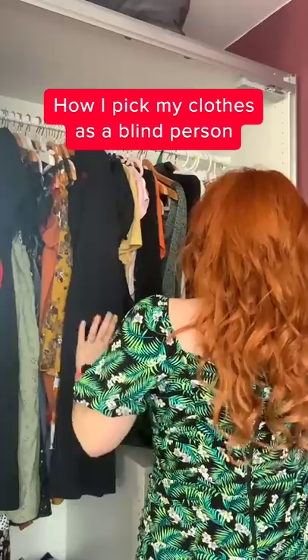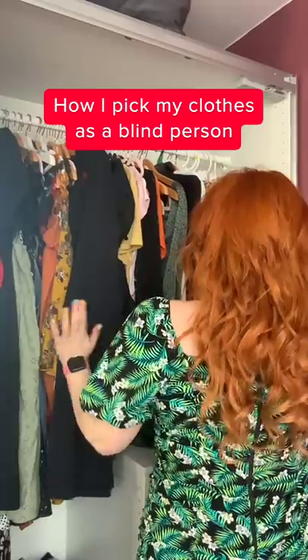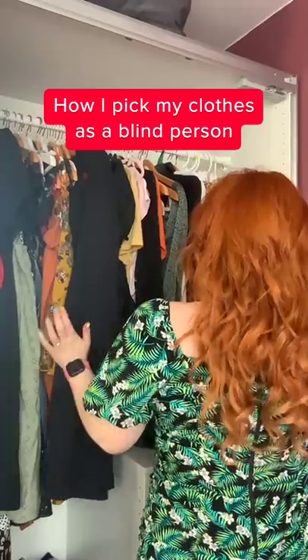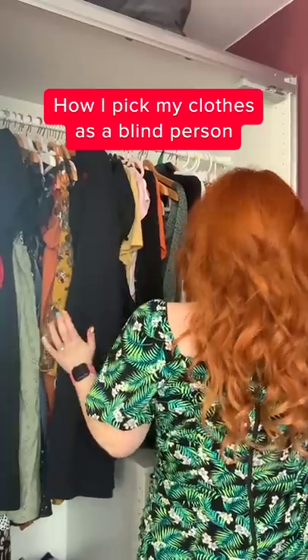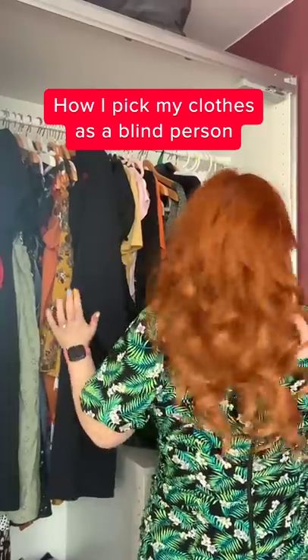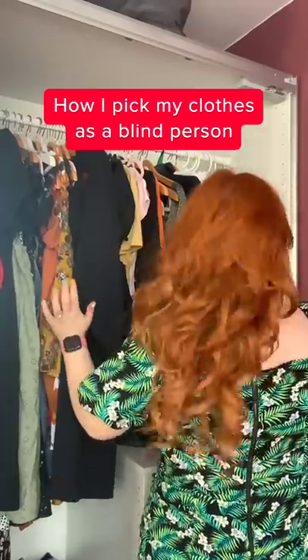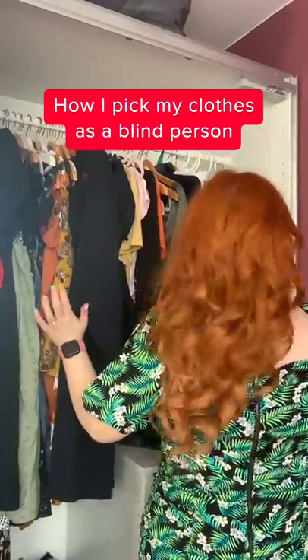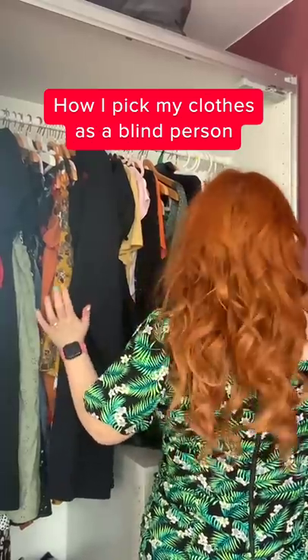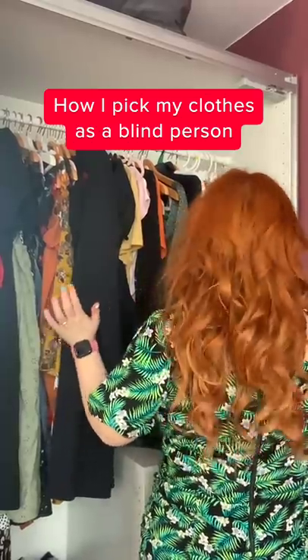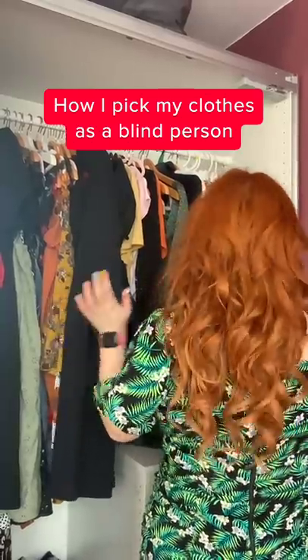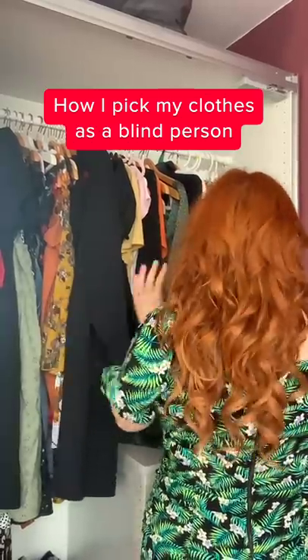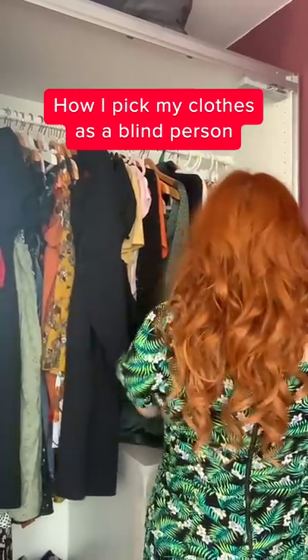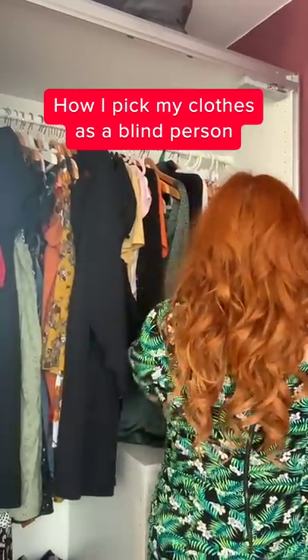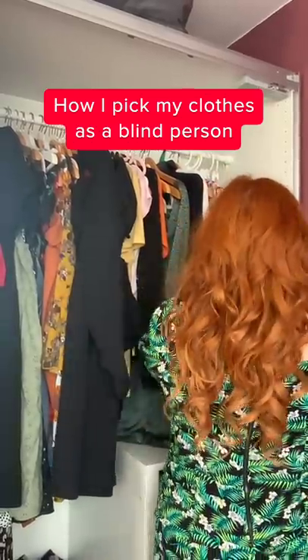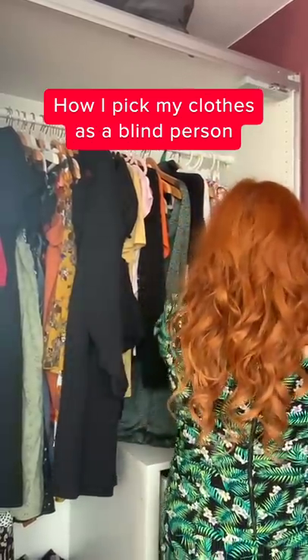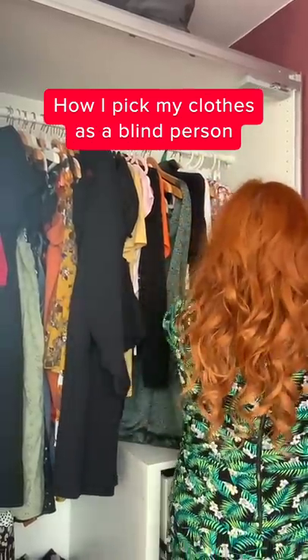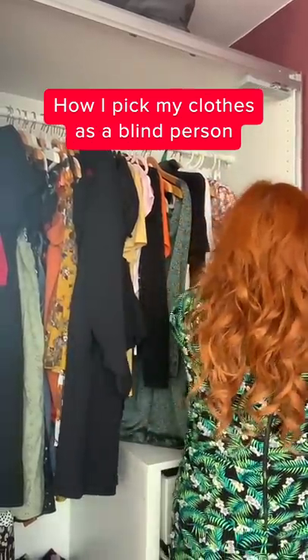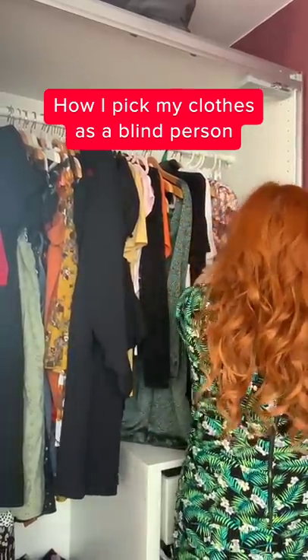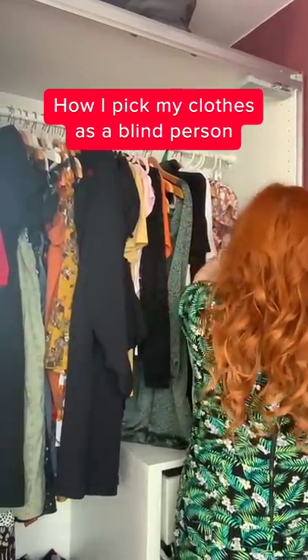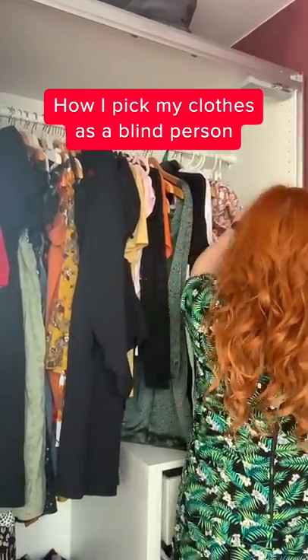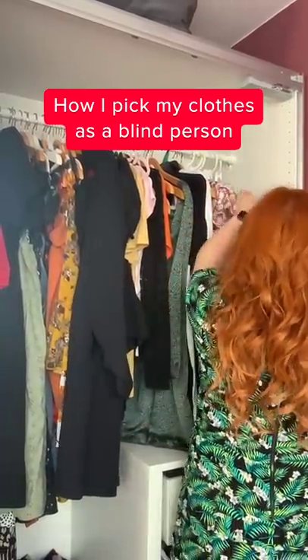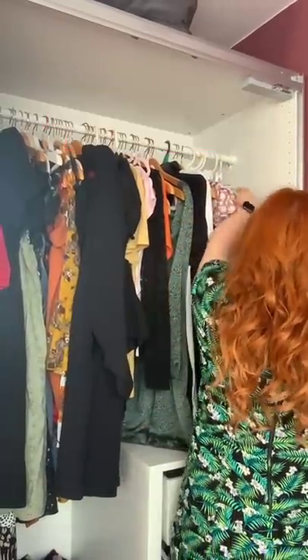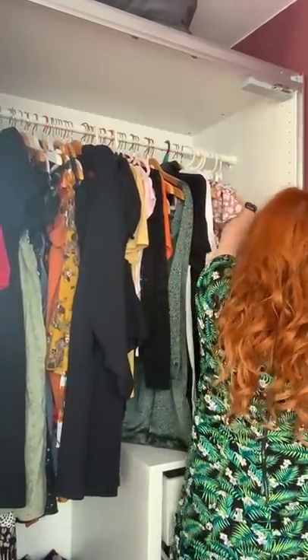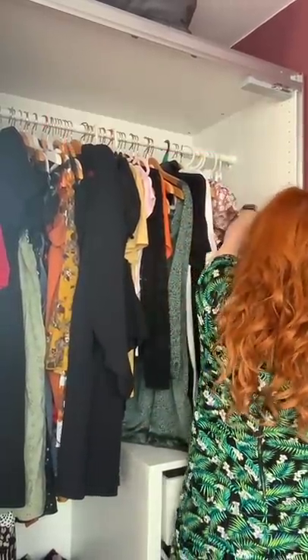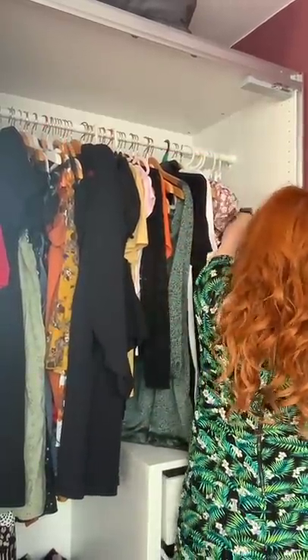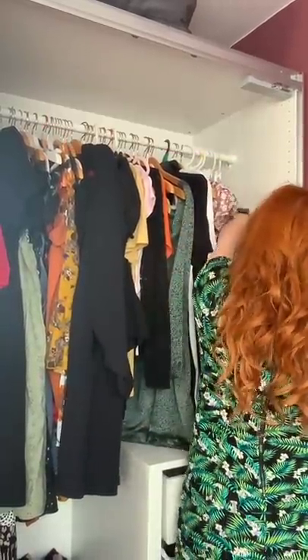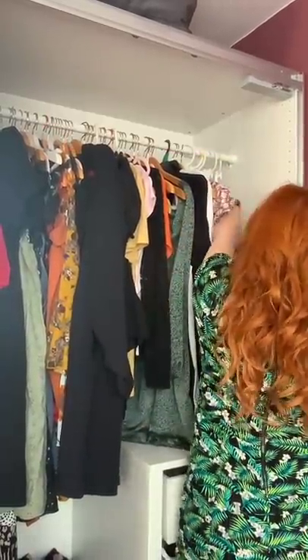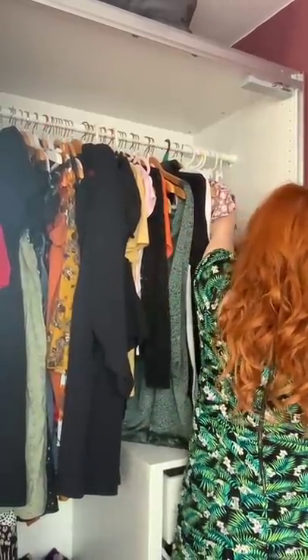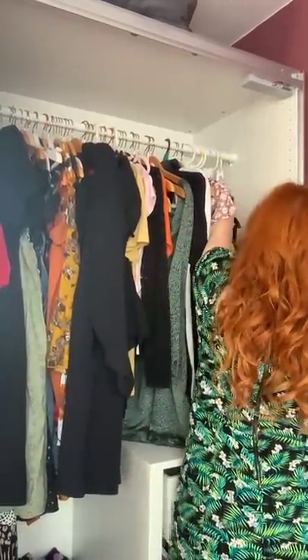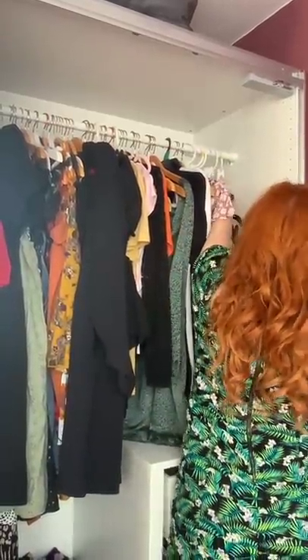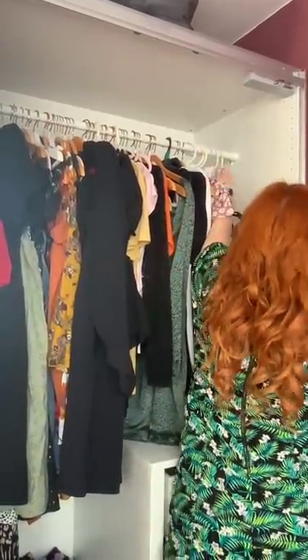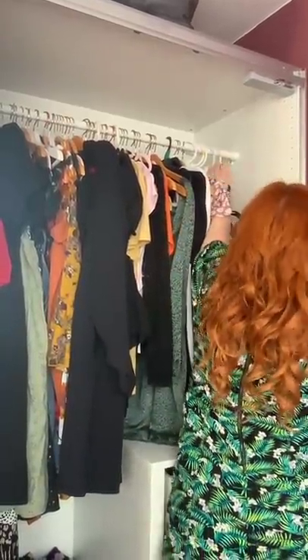This is my wardrobe with all of my clothes. I'm just going to show you a system that I use.